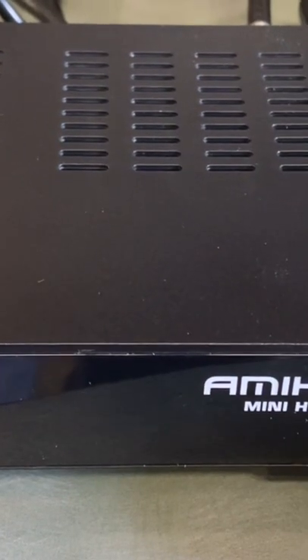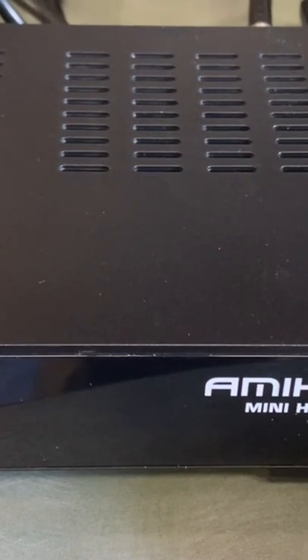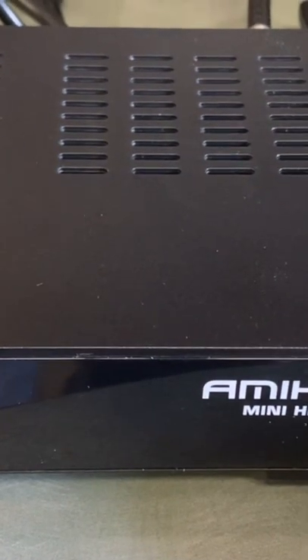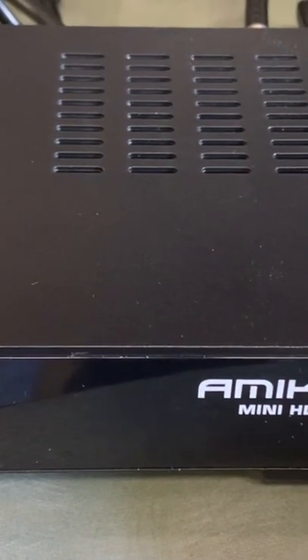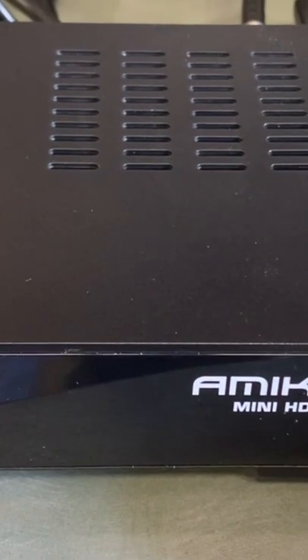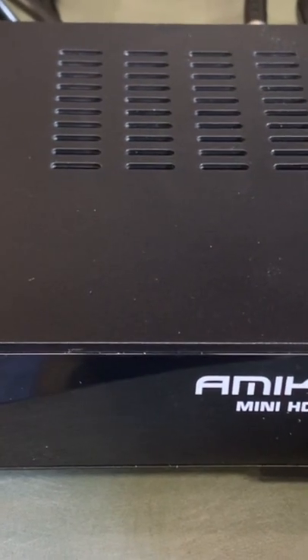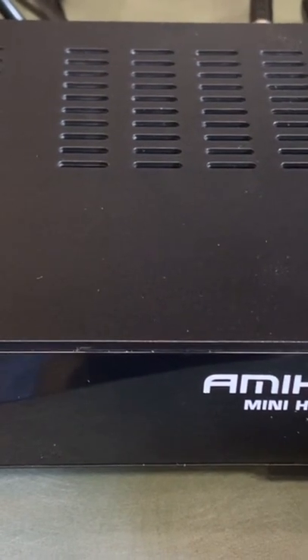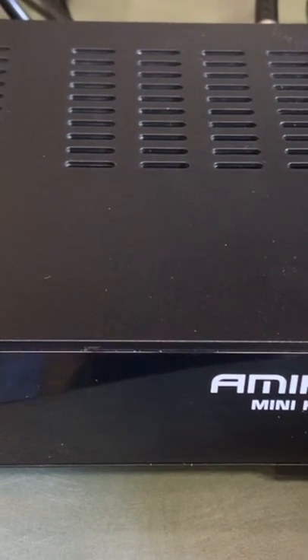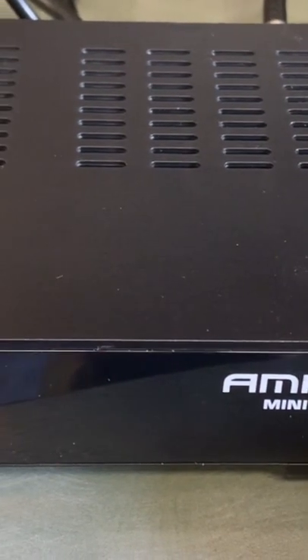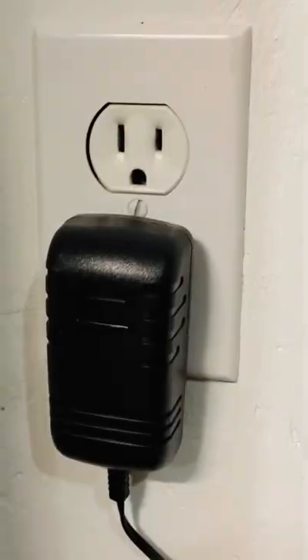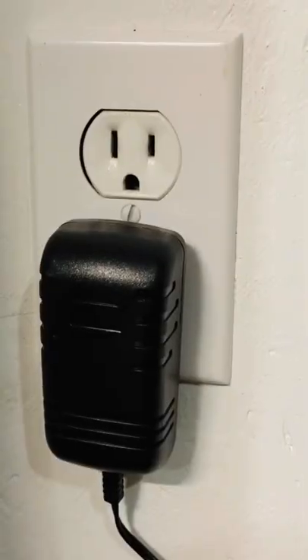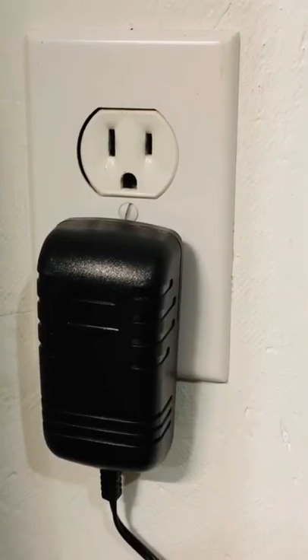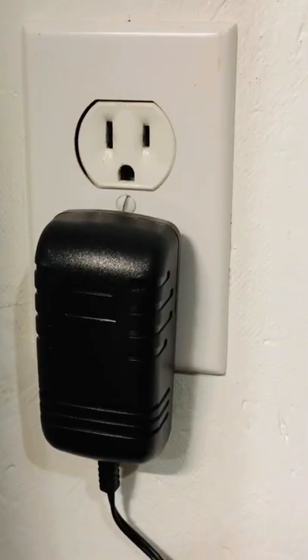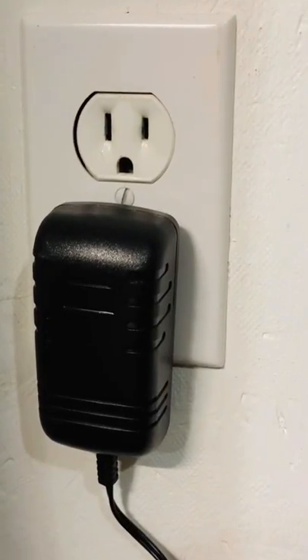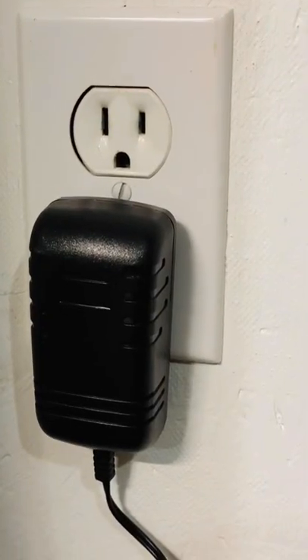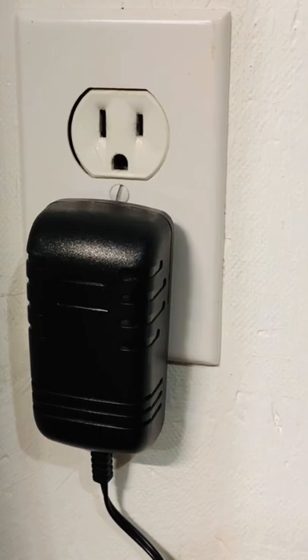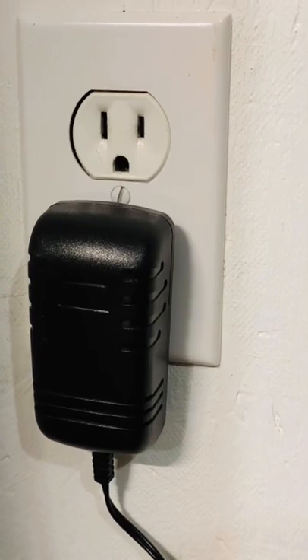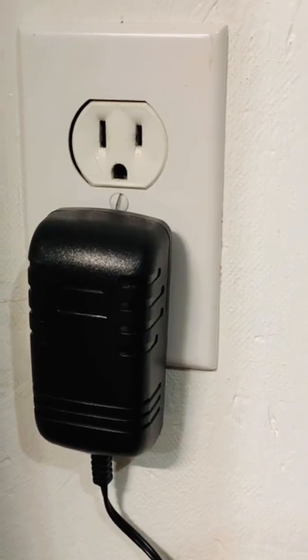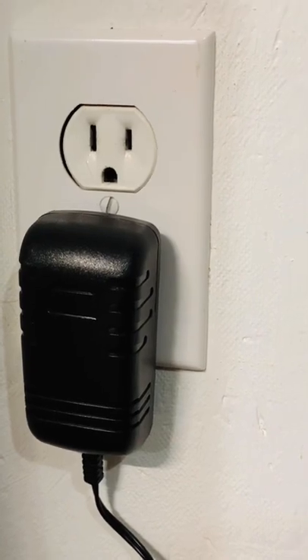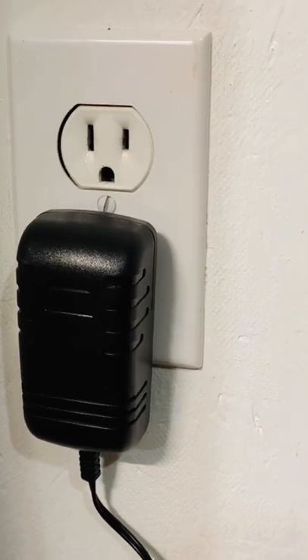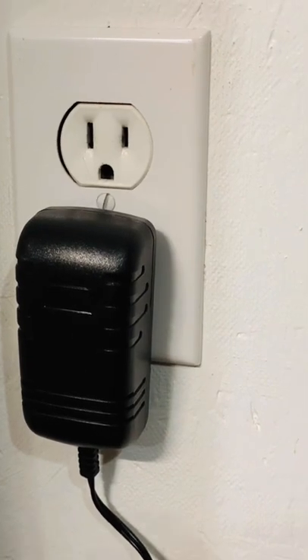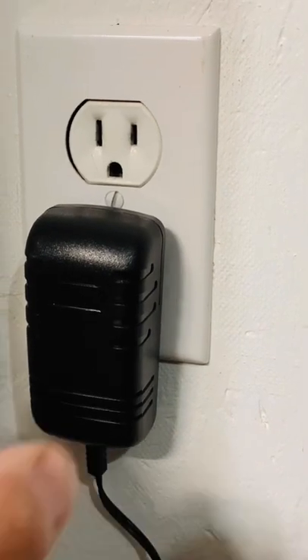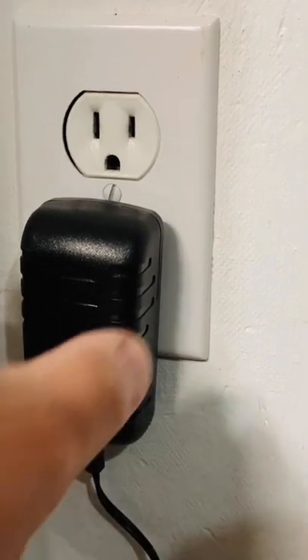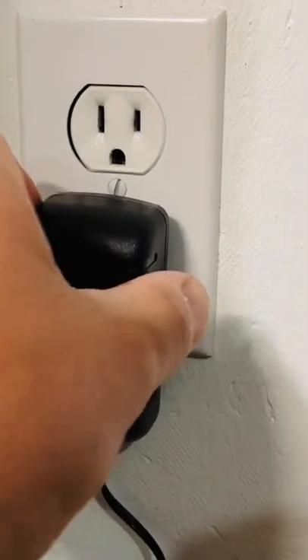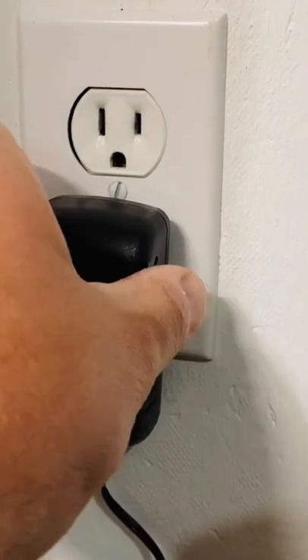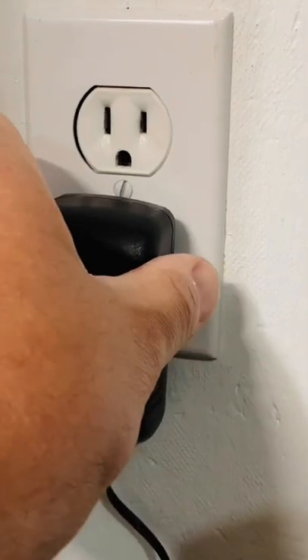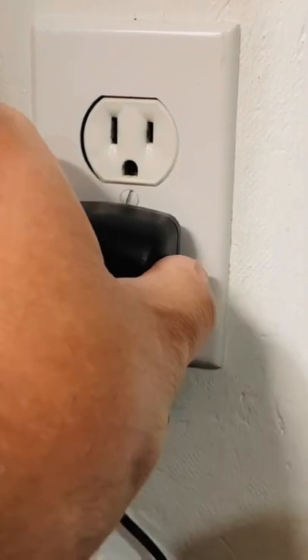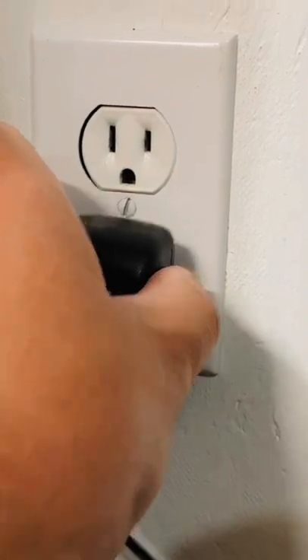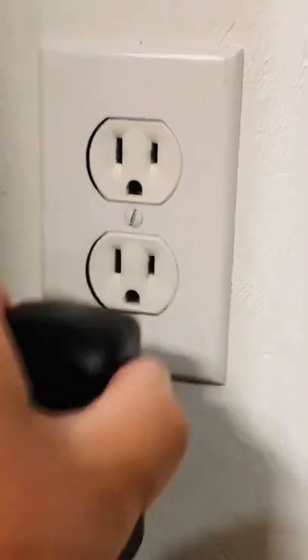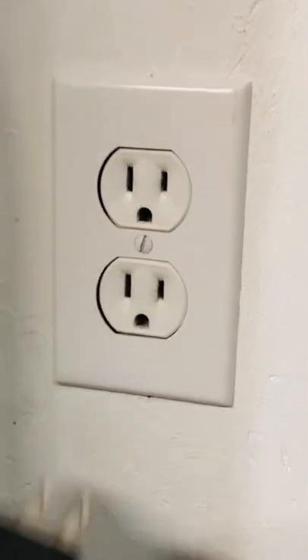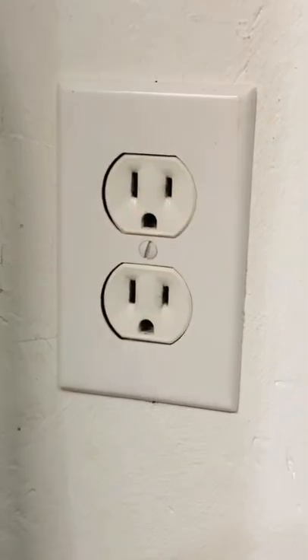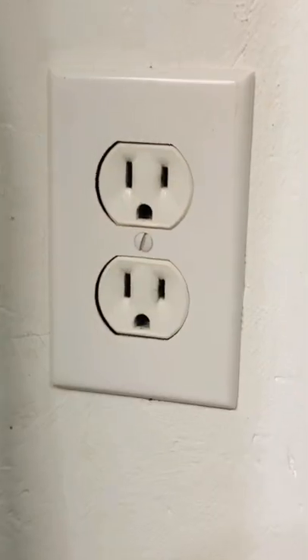So whenever you're going to do any work on your satellite TV system, take a minute and unplug all your receivers.